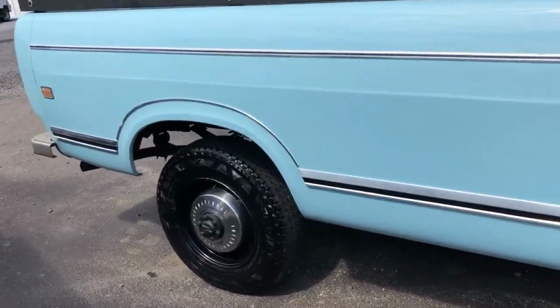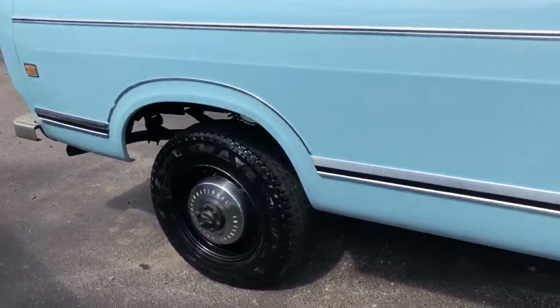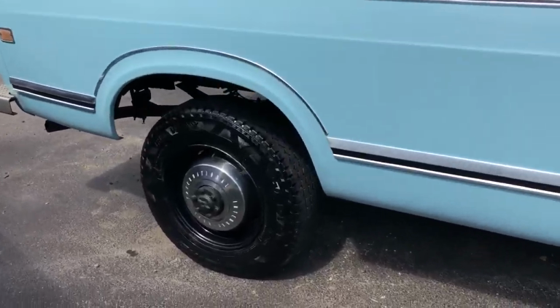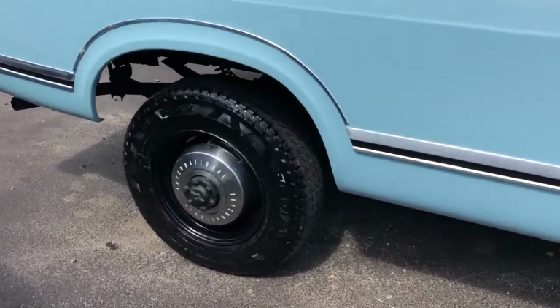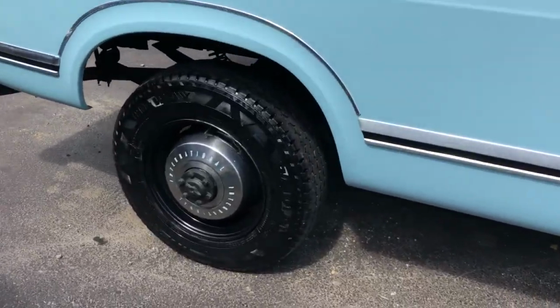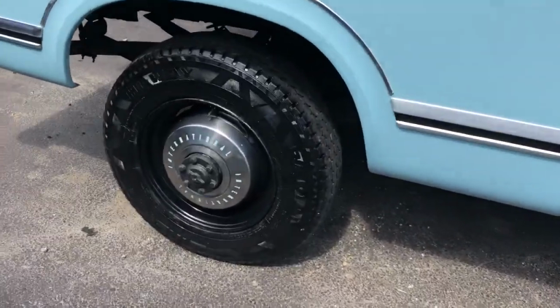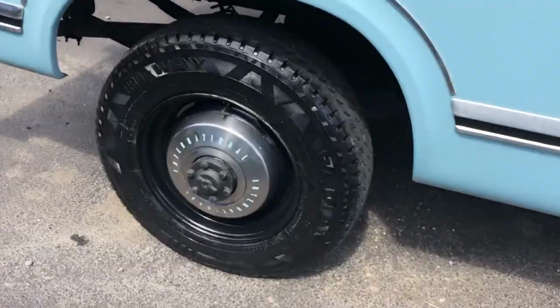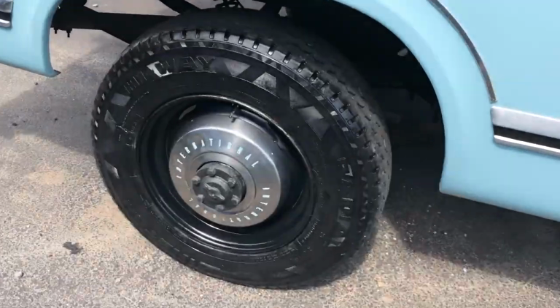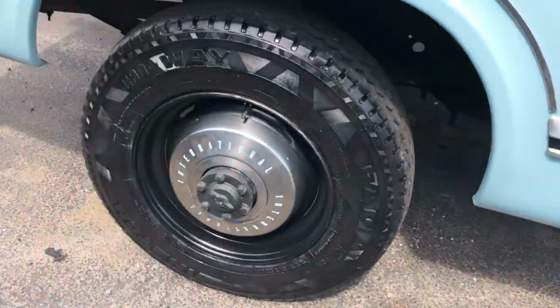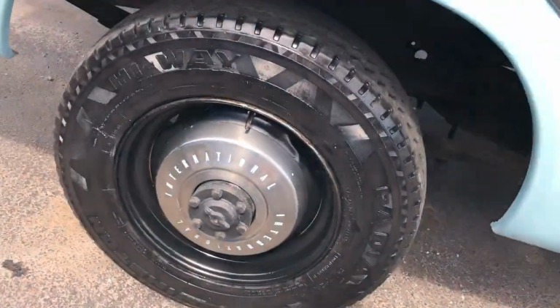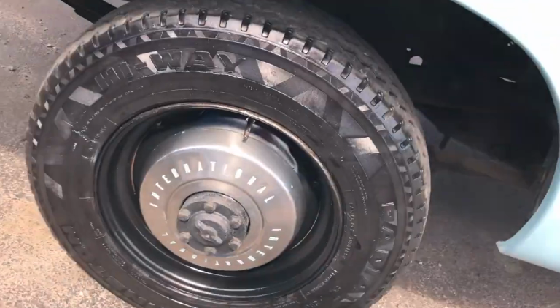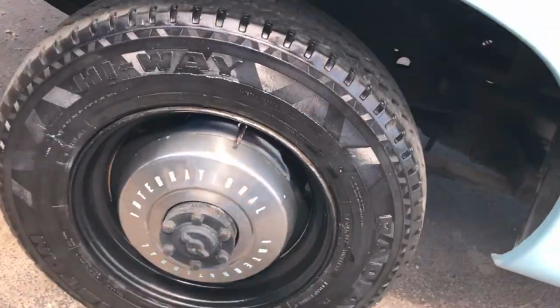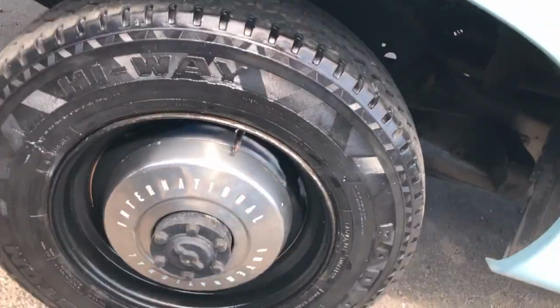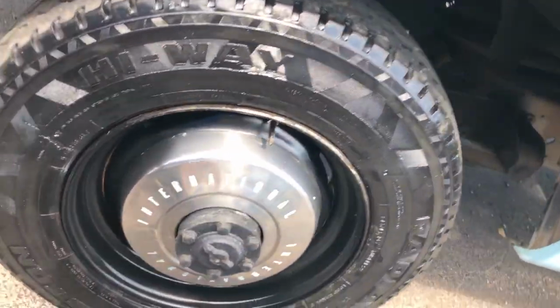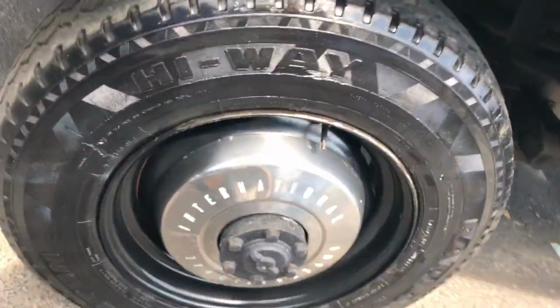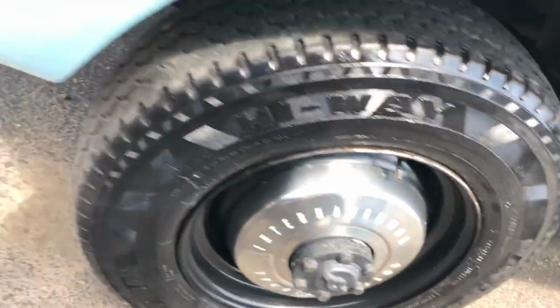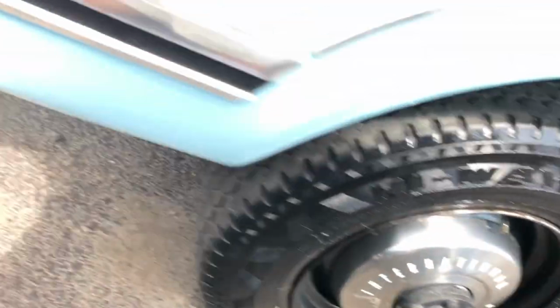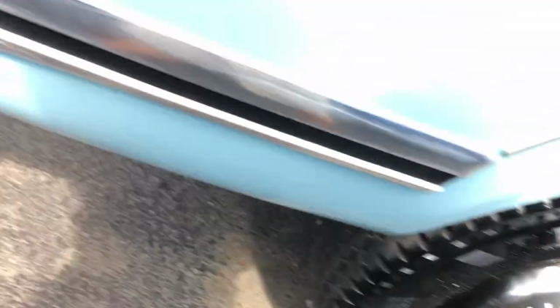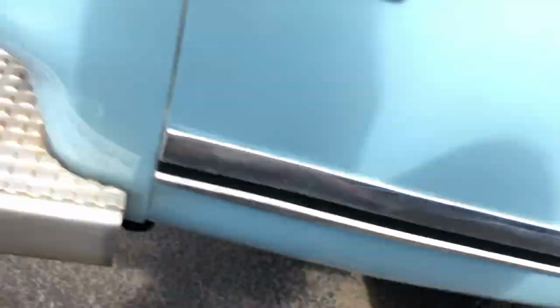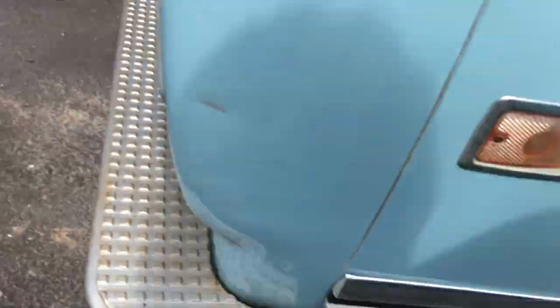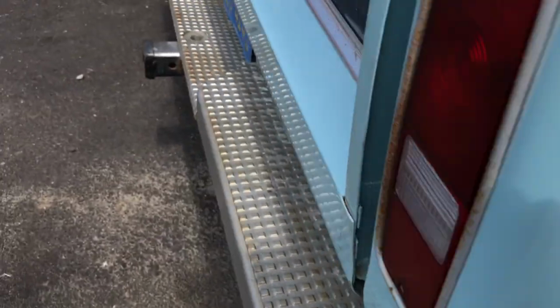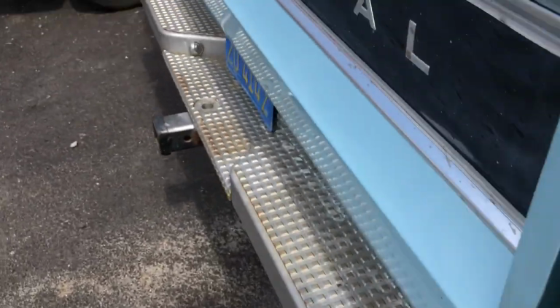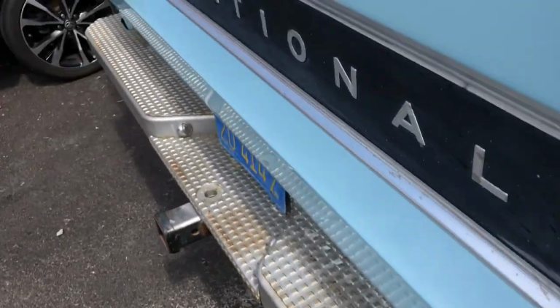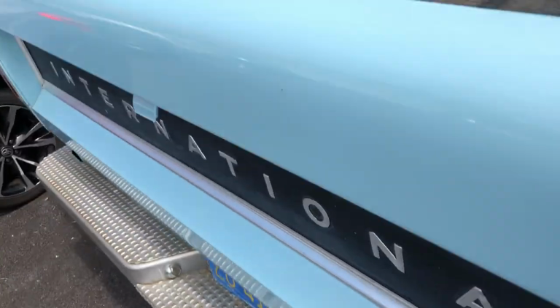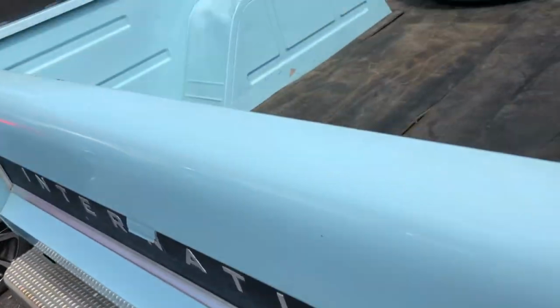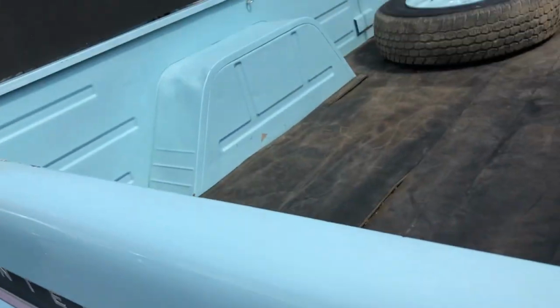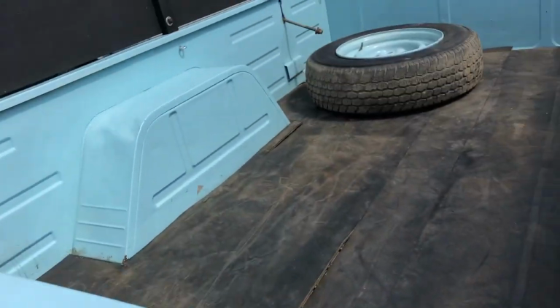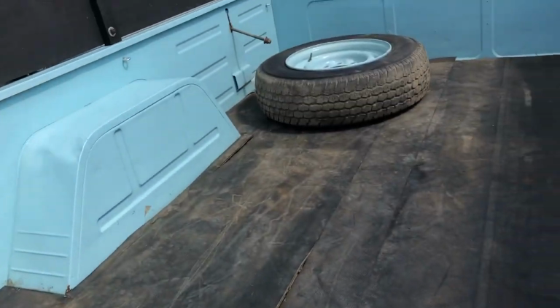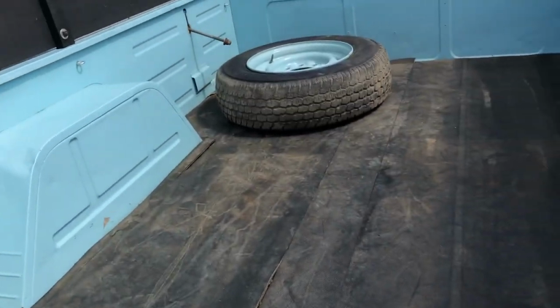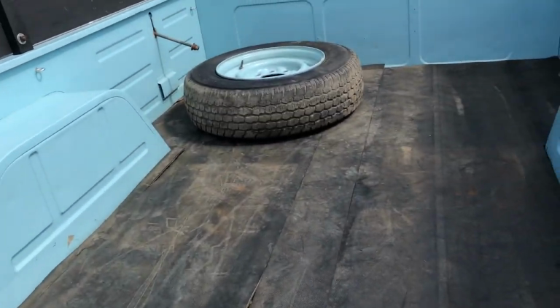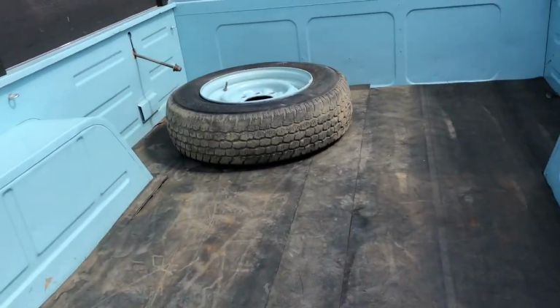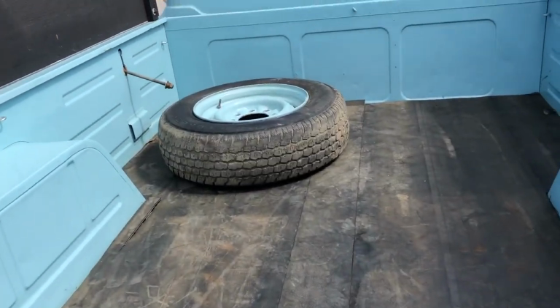One wheel must have been the spare because it is not a matching color, but the matching color wheel is in the back.